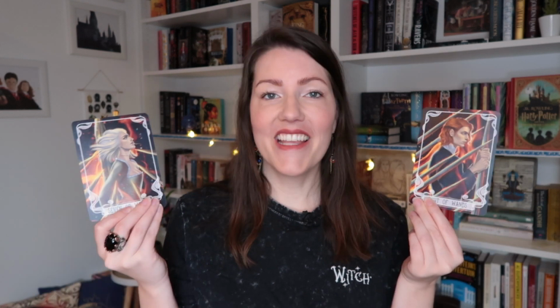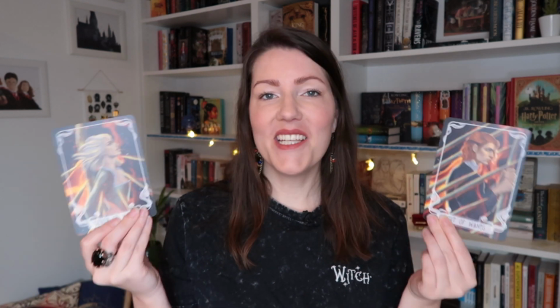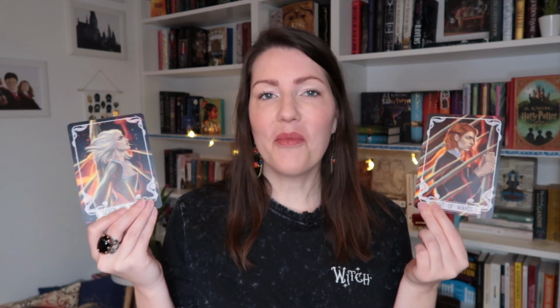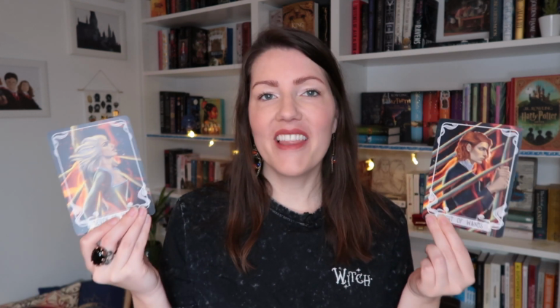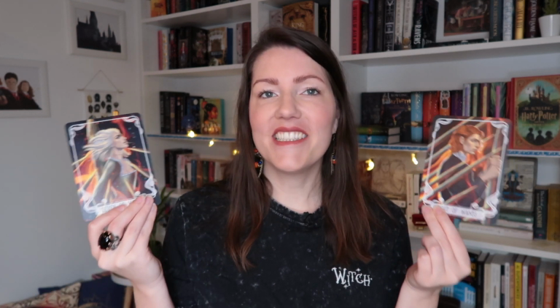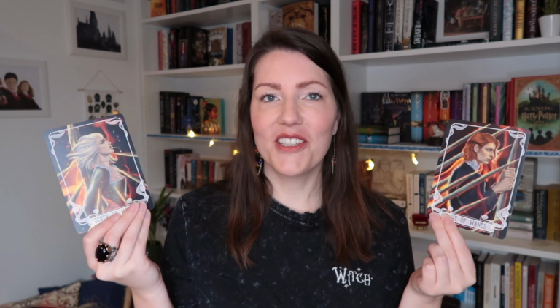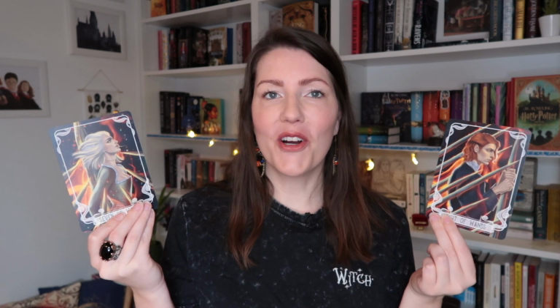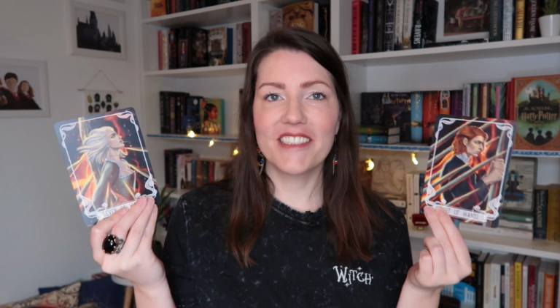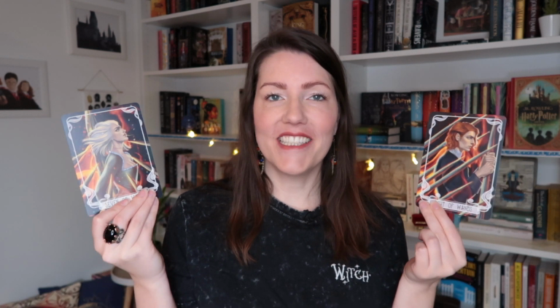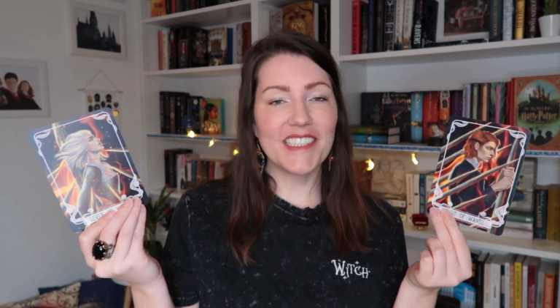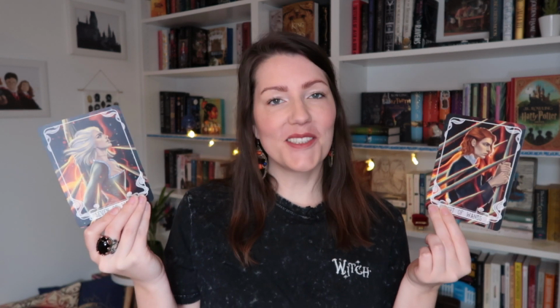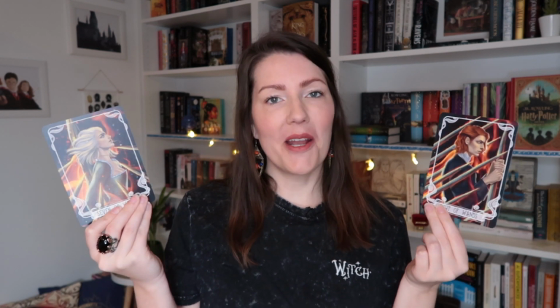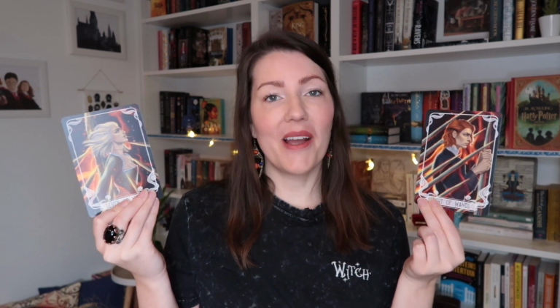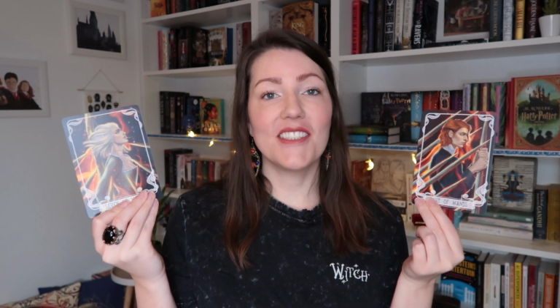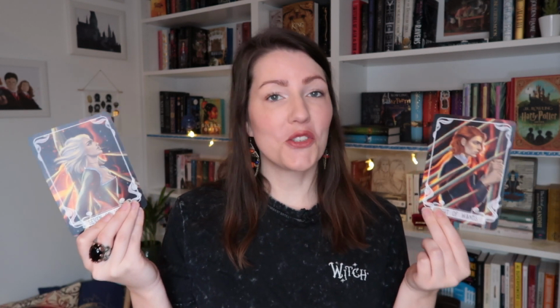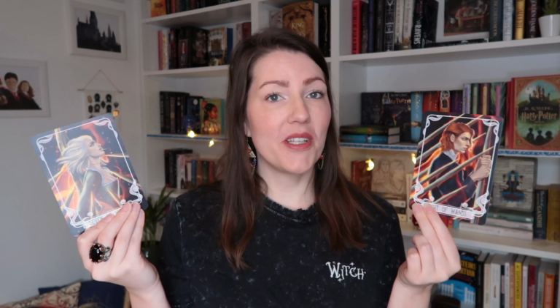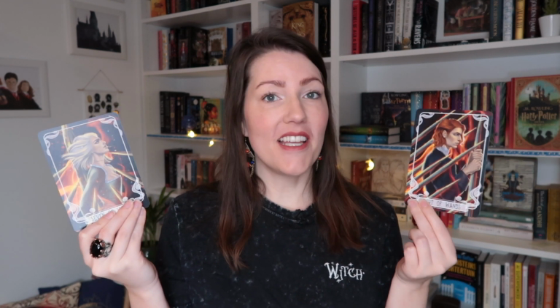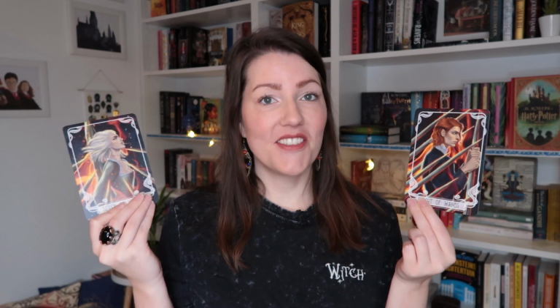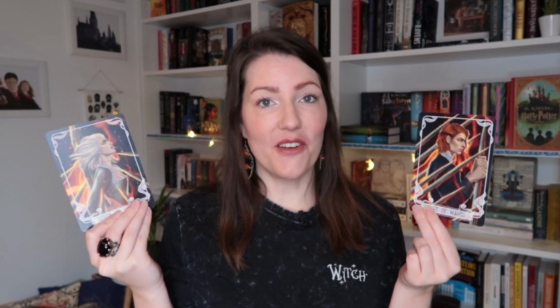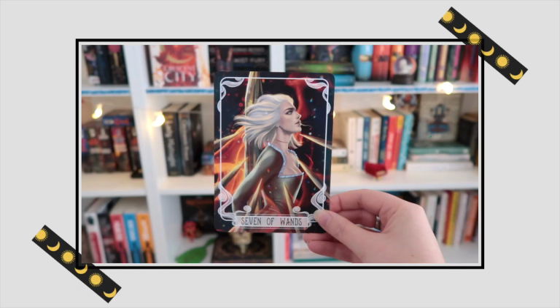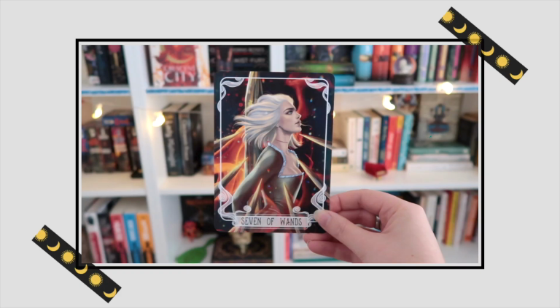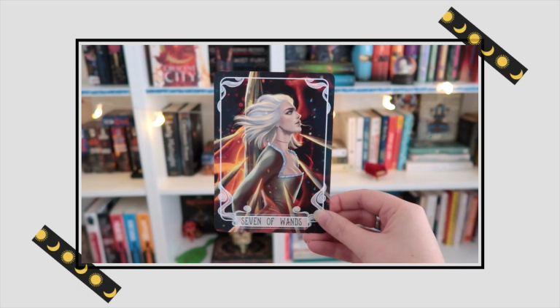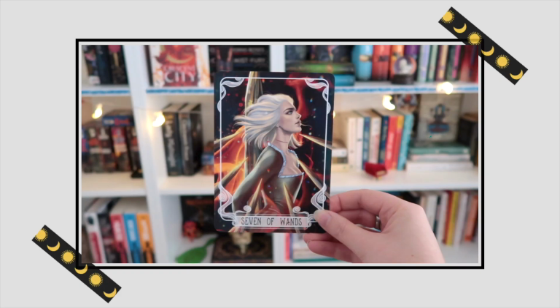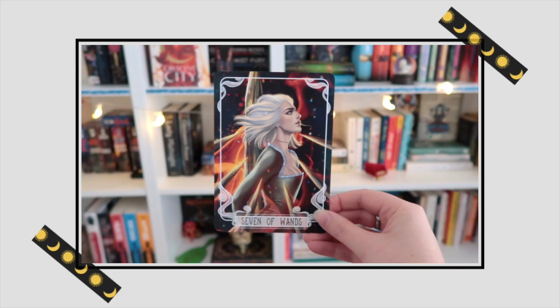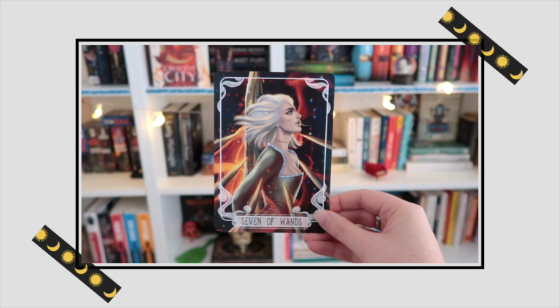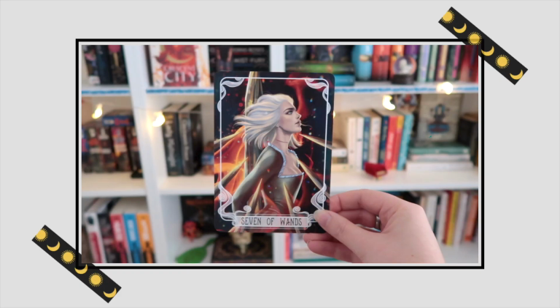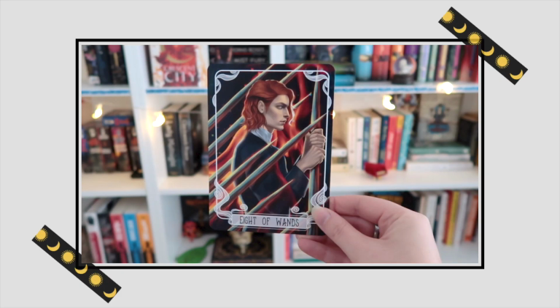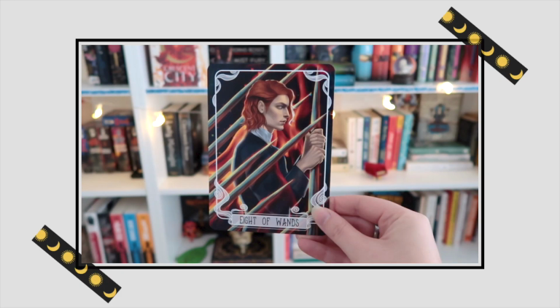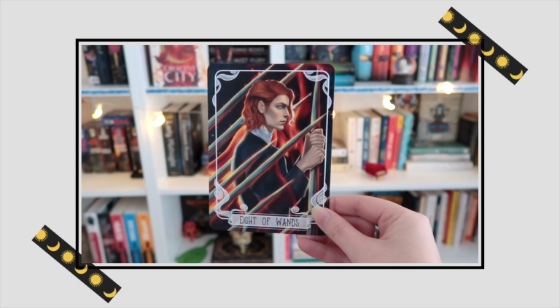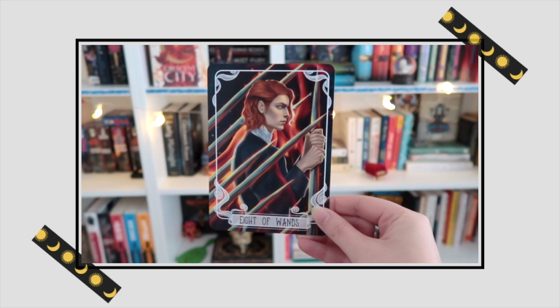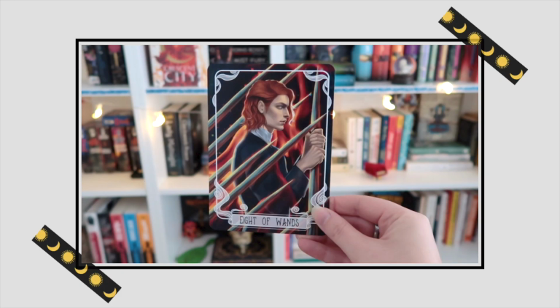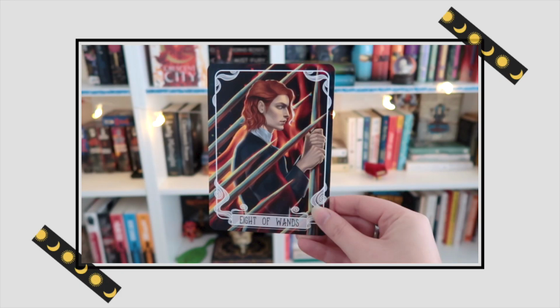And the monthly tarot cards — these are inspired by Serpent and Dove. Seven of wands, eight of wands.